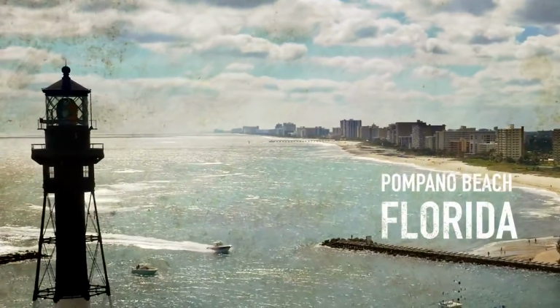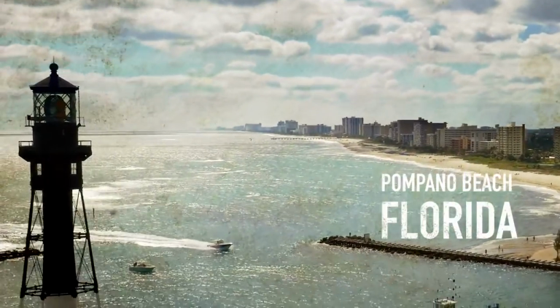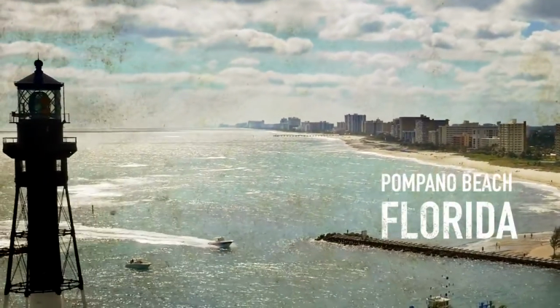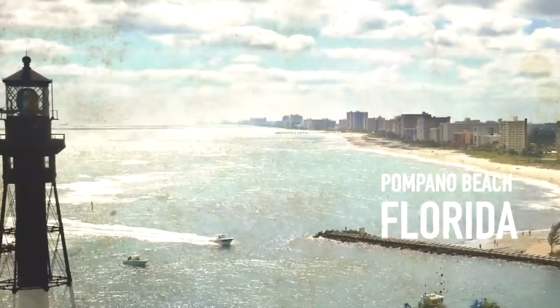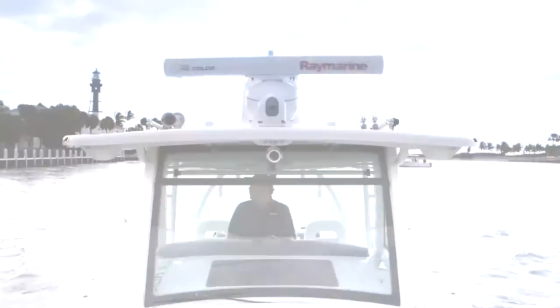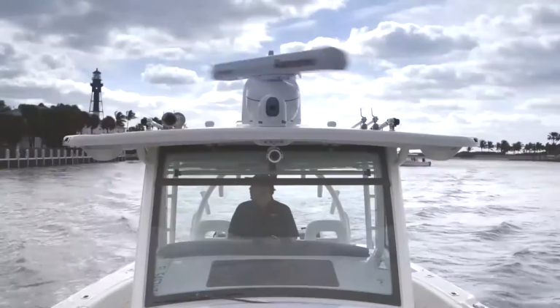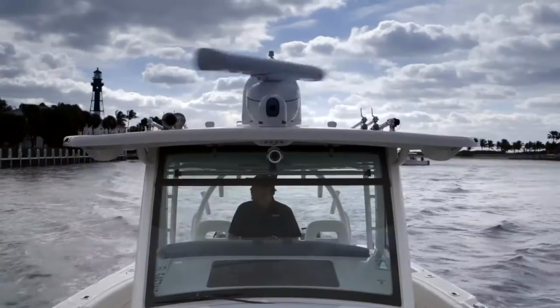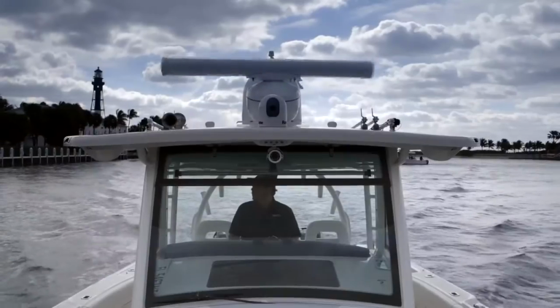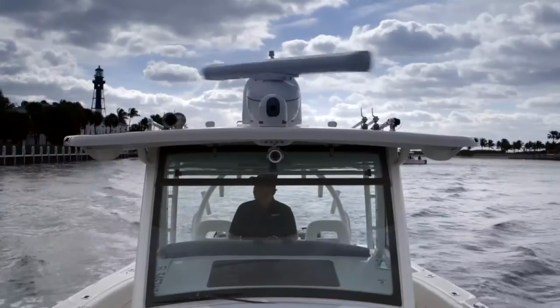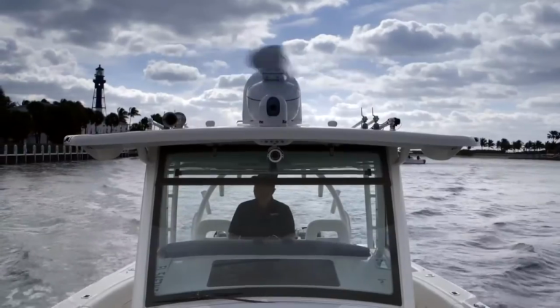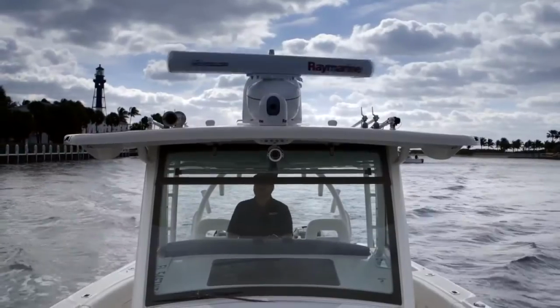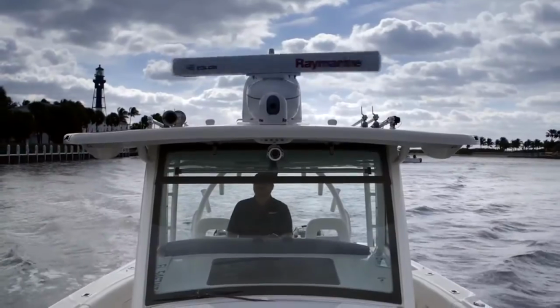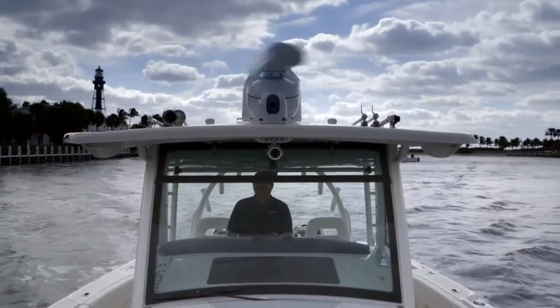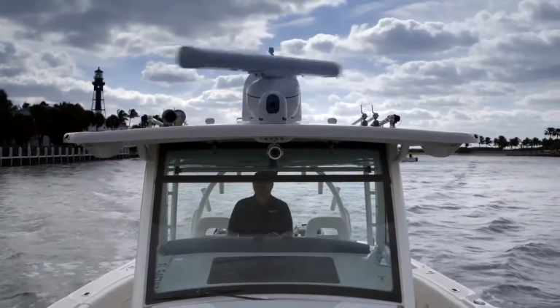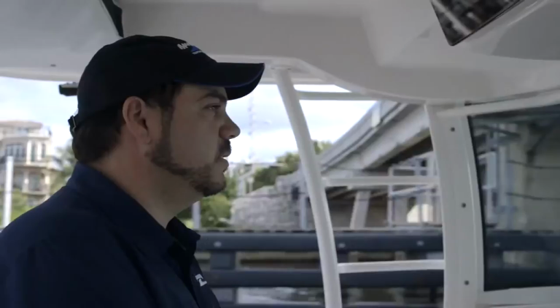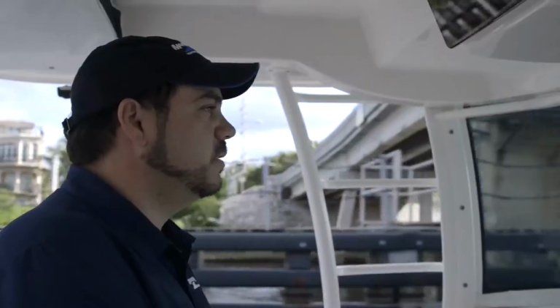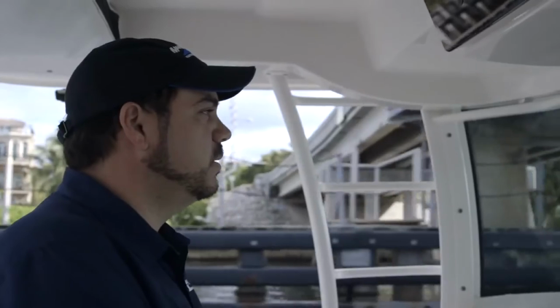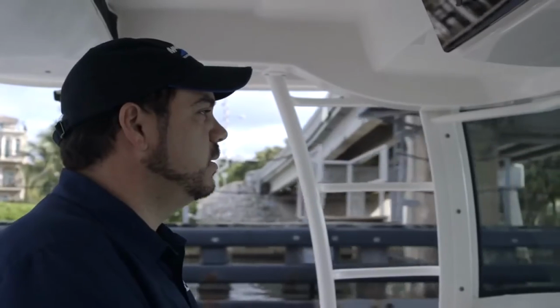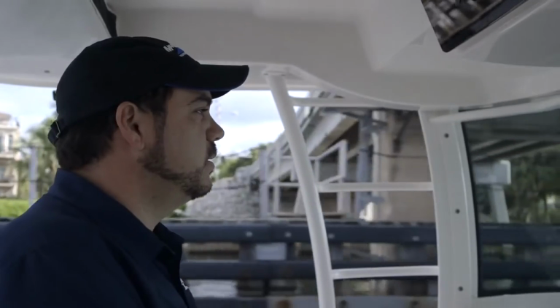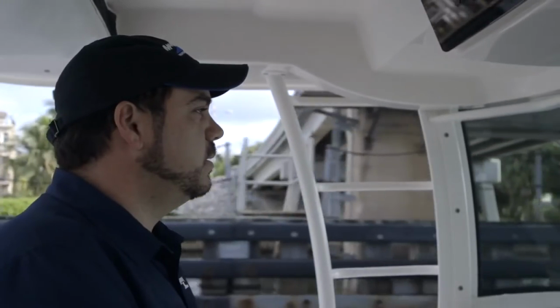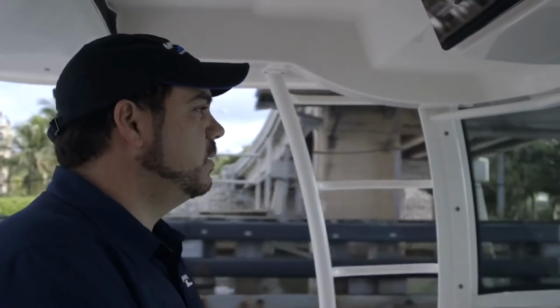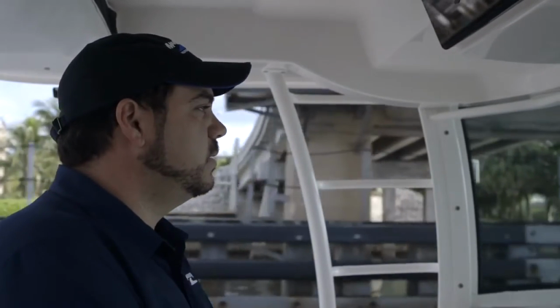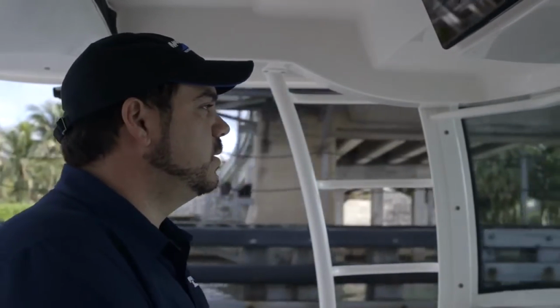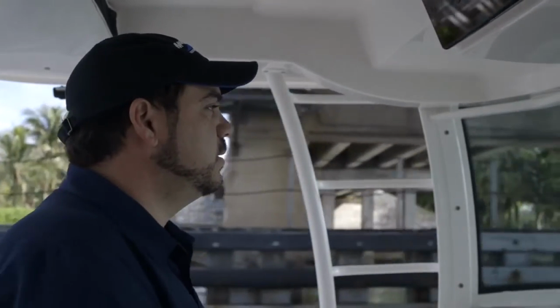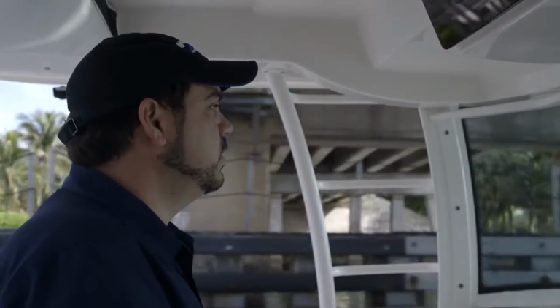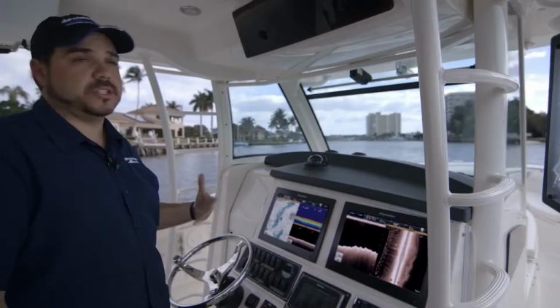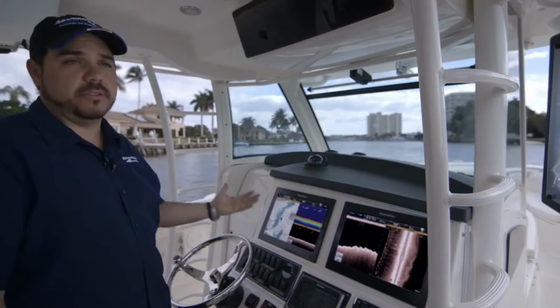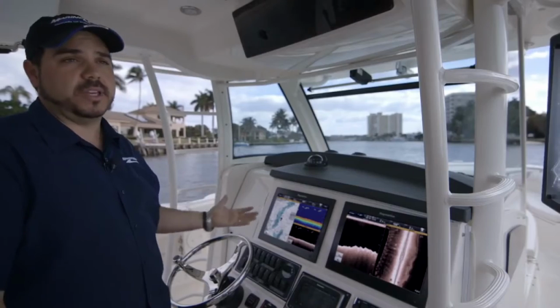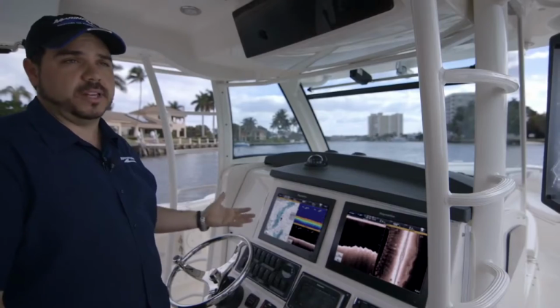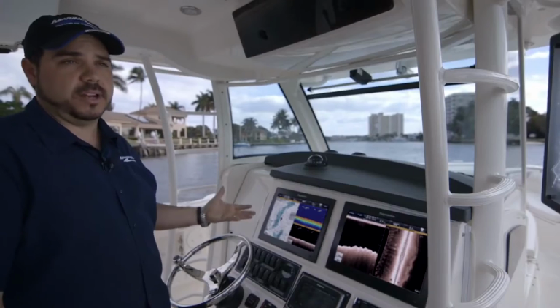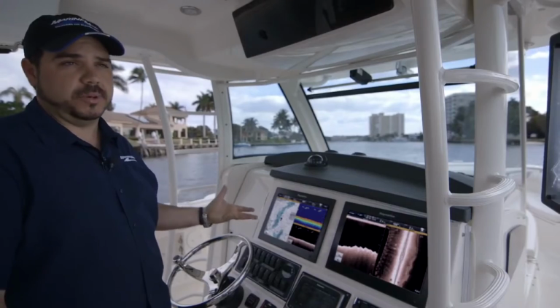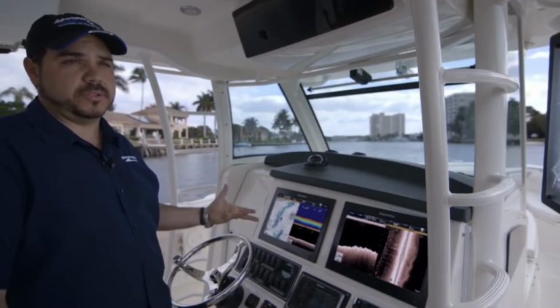We have sonar, the Navionics charting, and we have Wi-Fi, which is a new thing in a lot of boats.